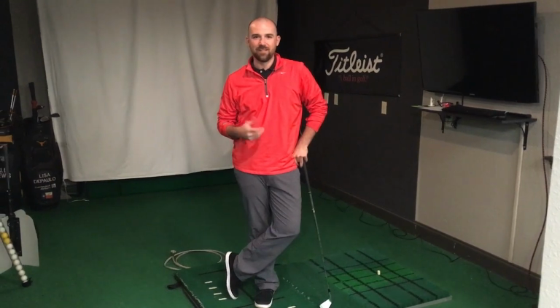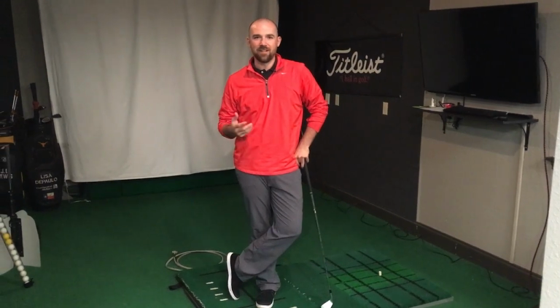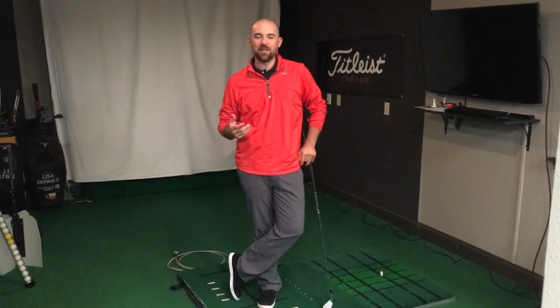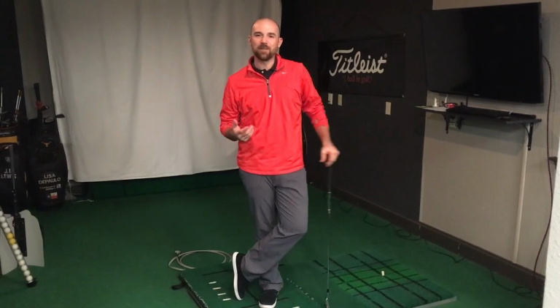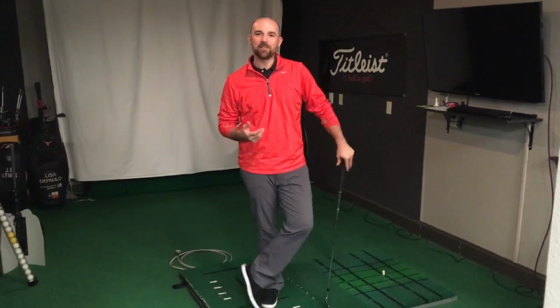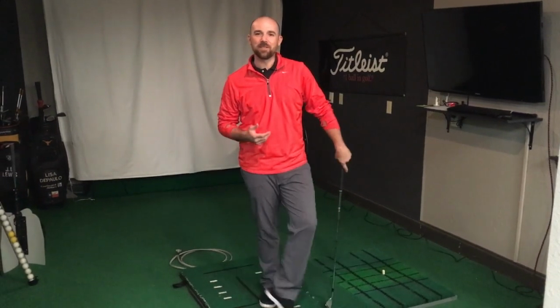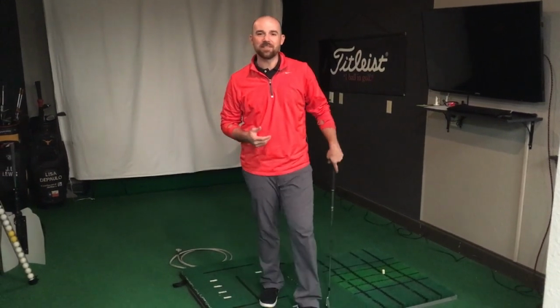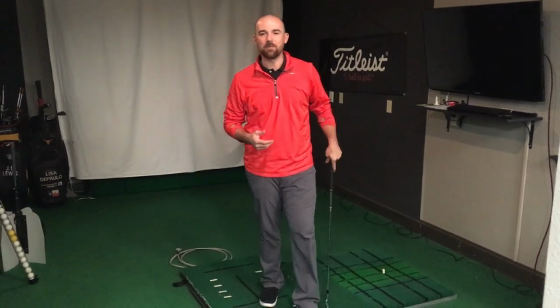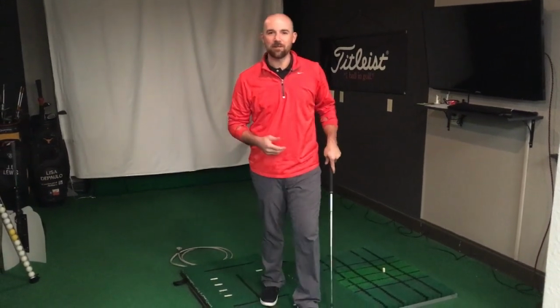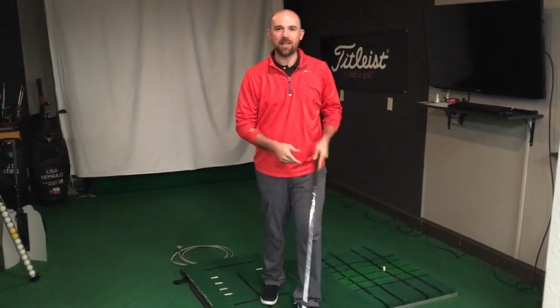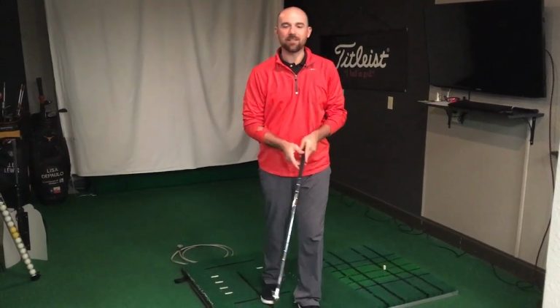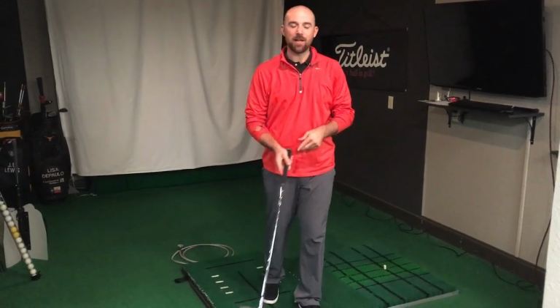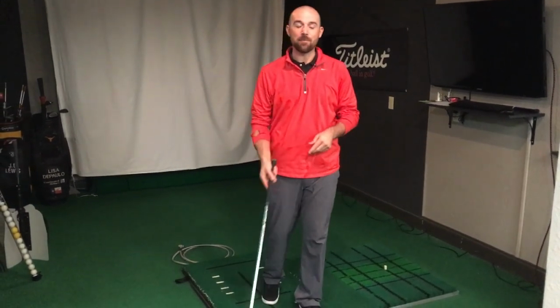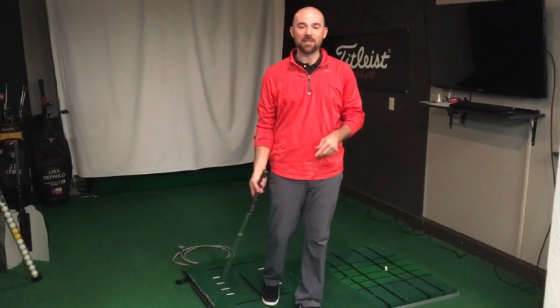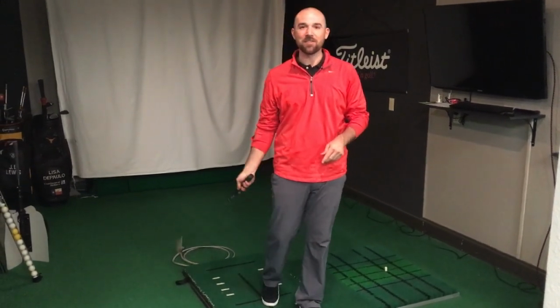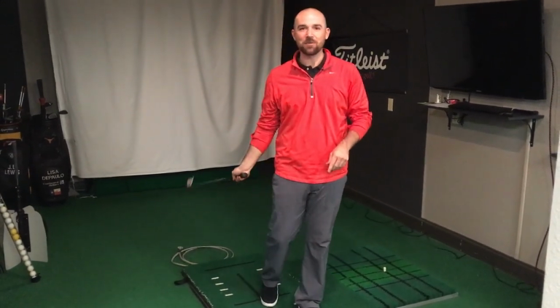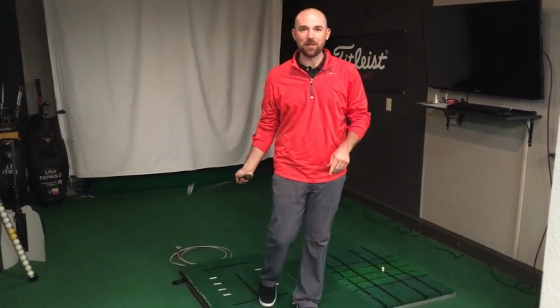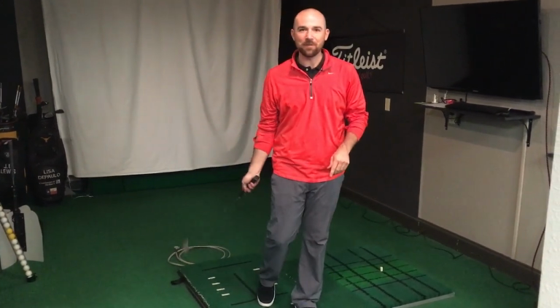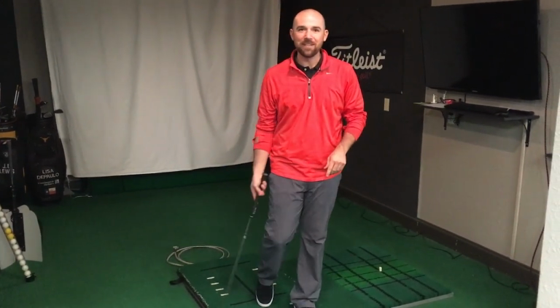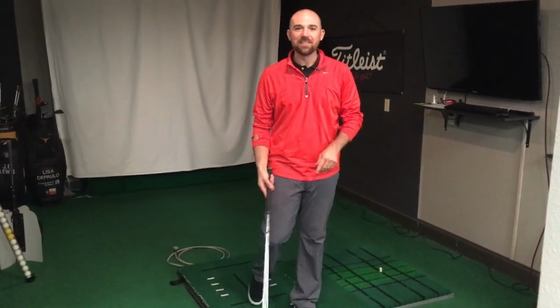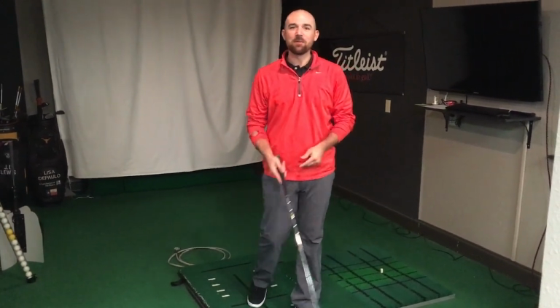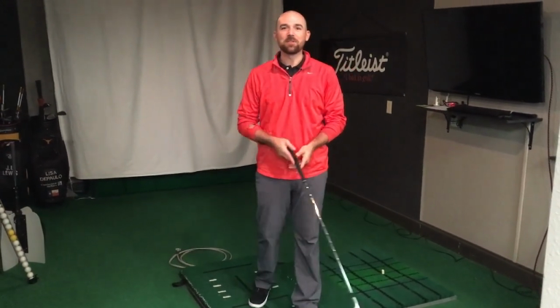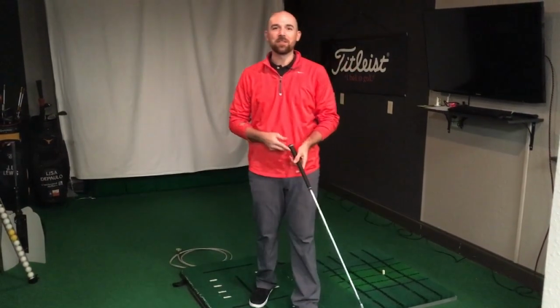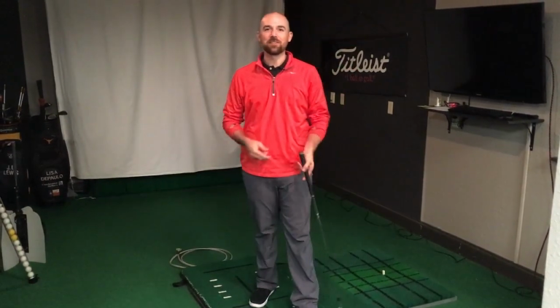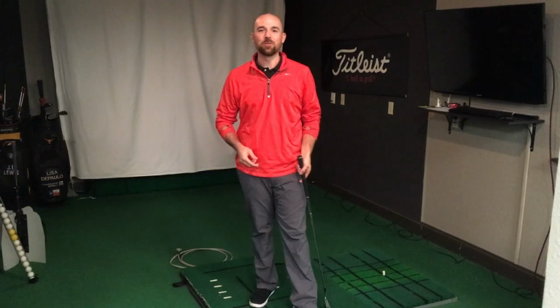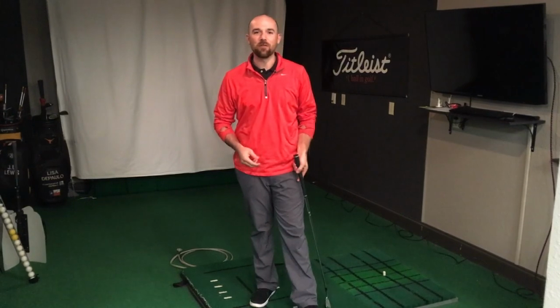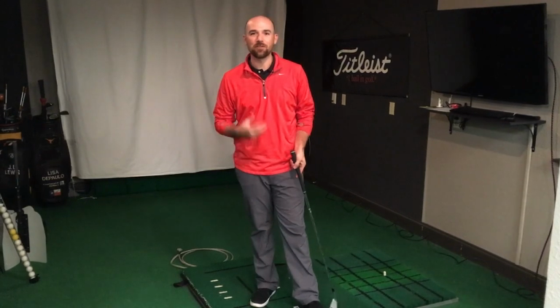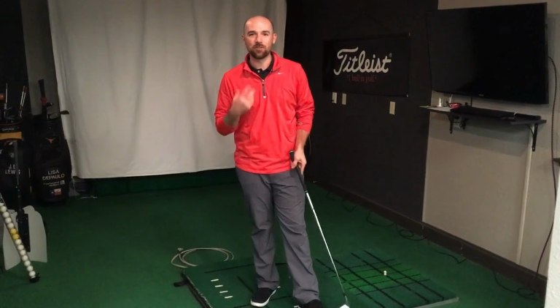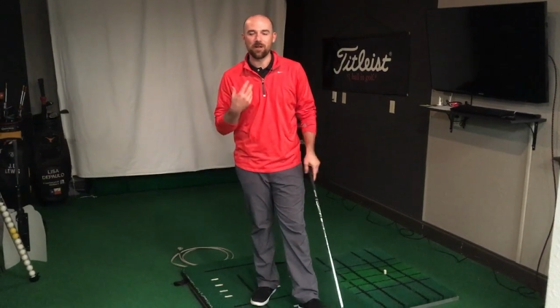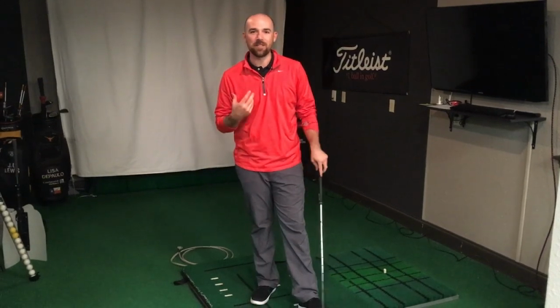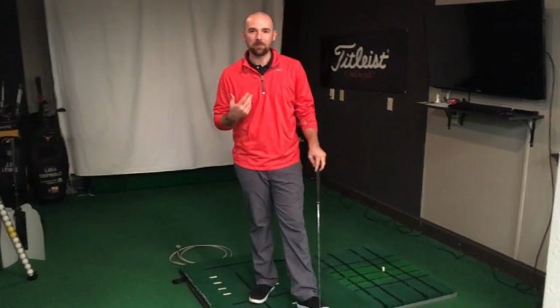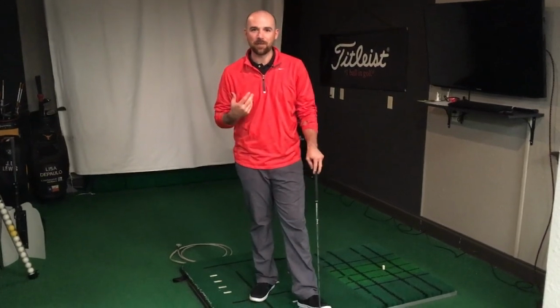Hi, I'm Blaise PT at Body Balance Physical Therapy. Today we're talking to golfers who have neck pain.